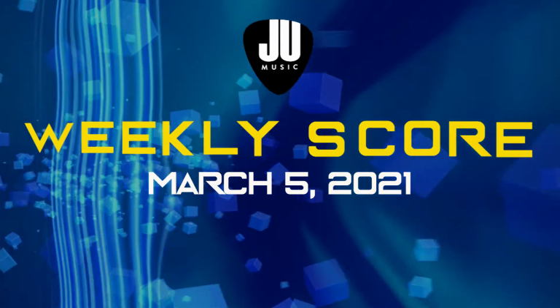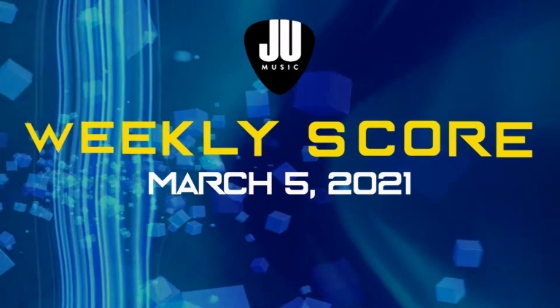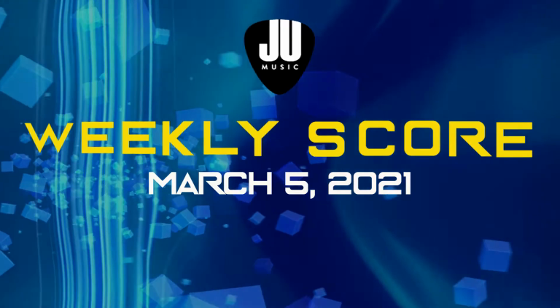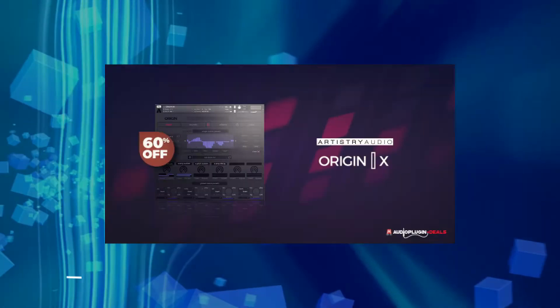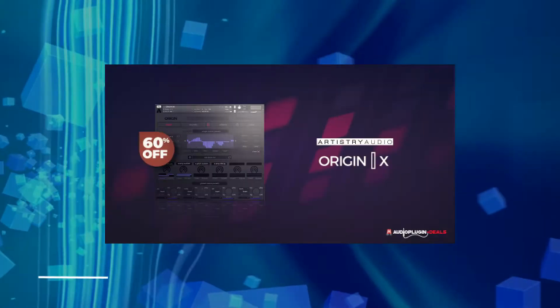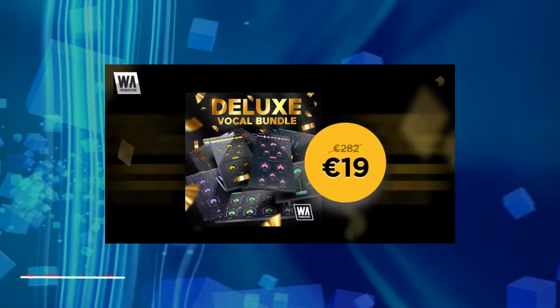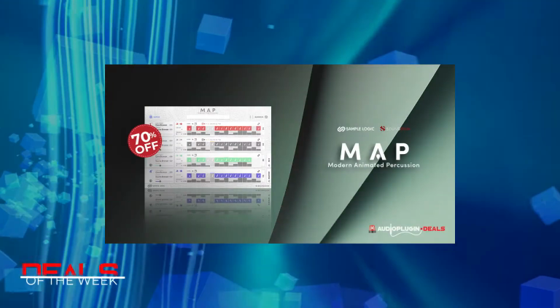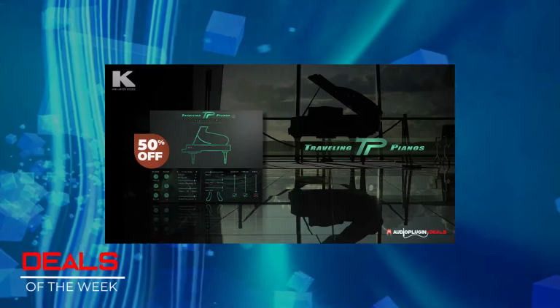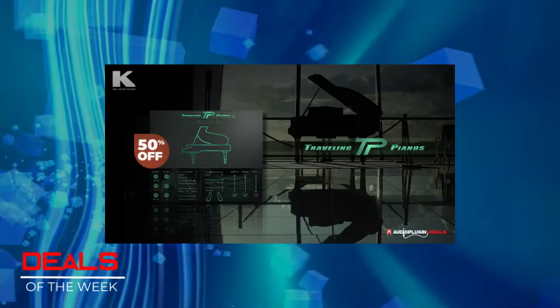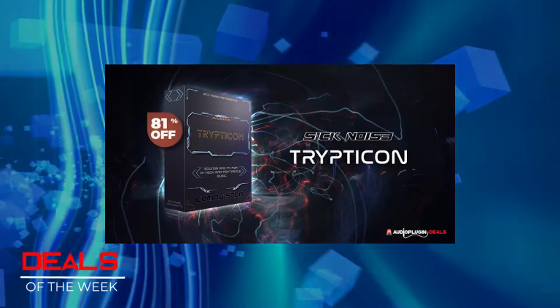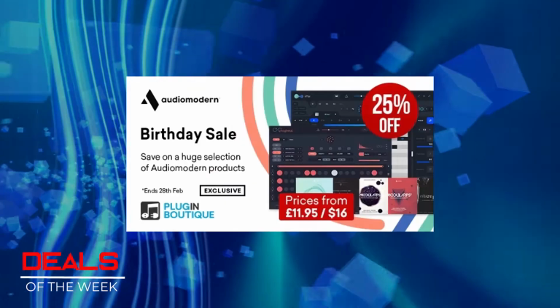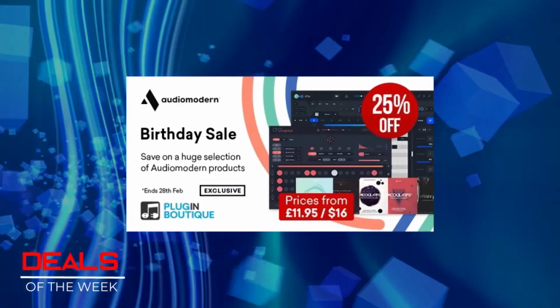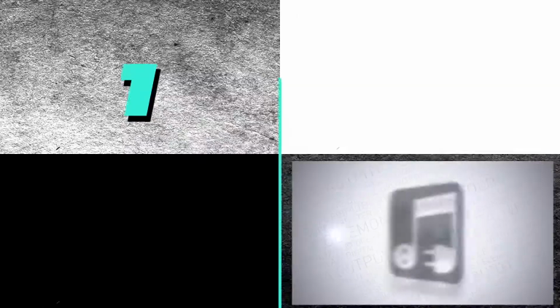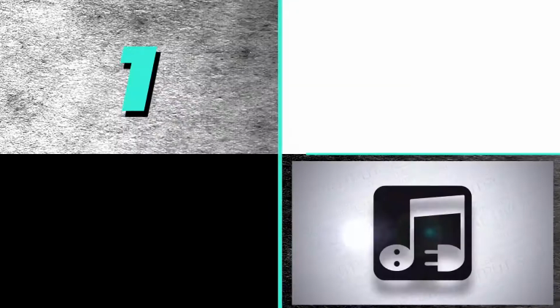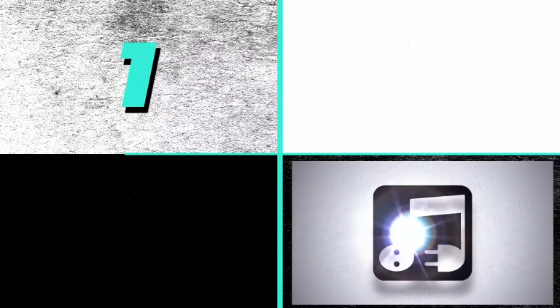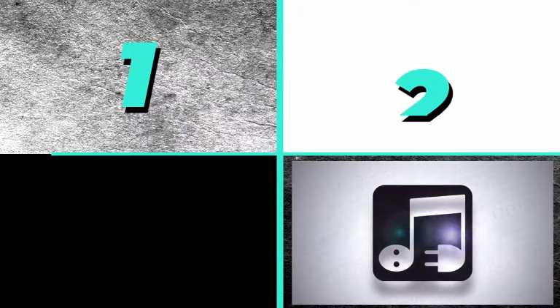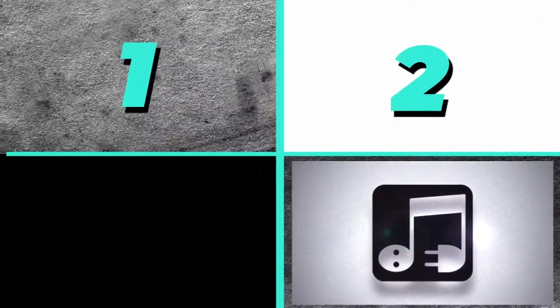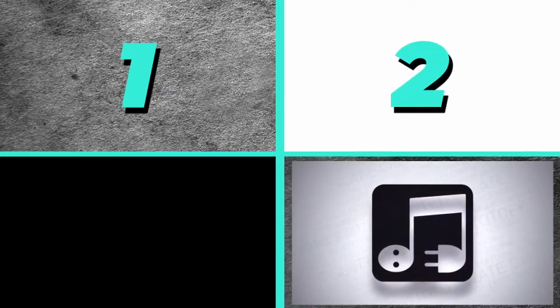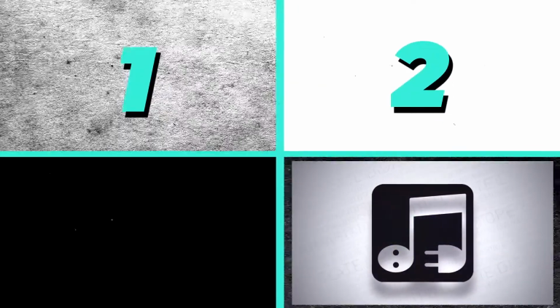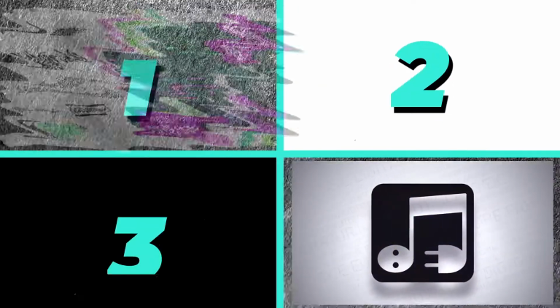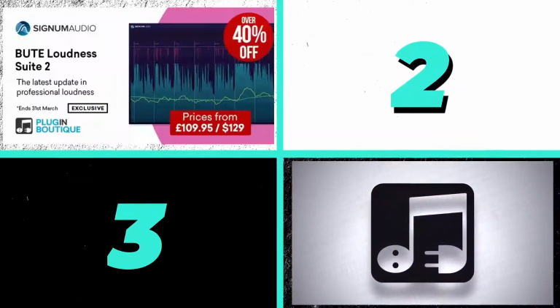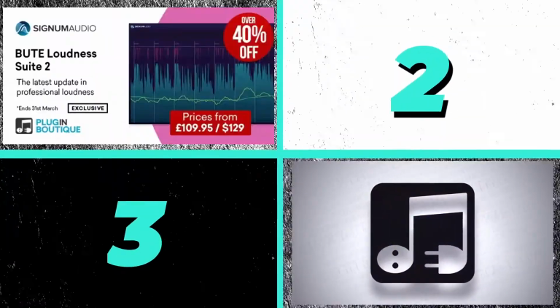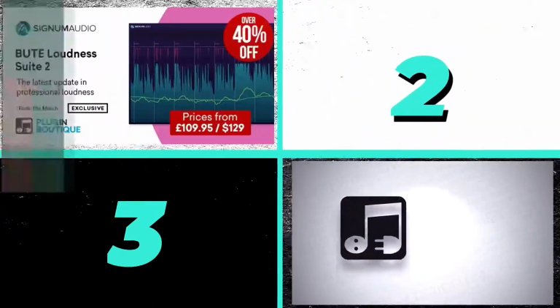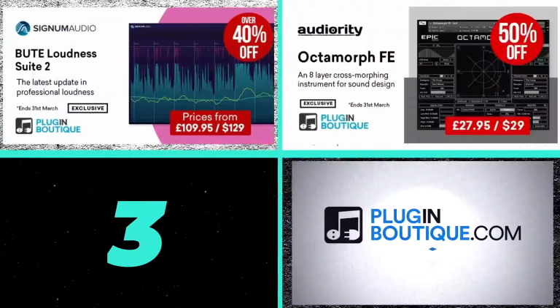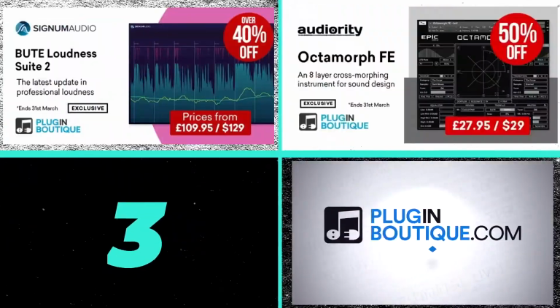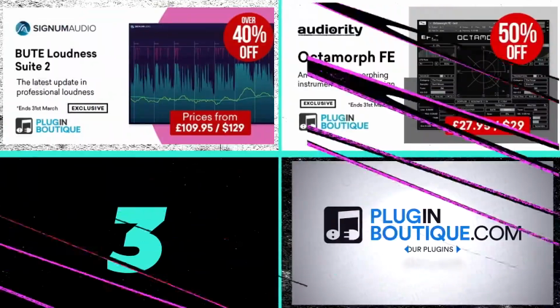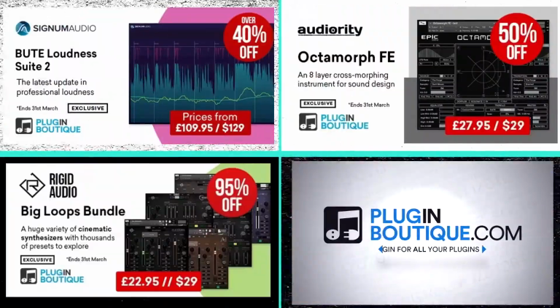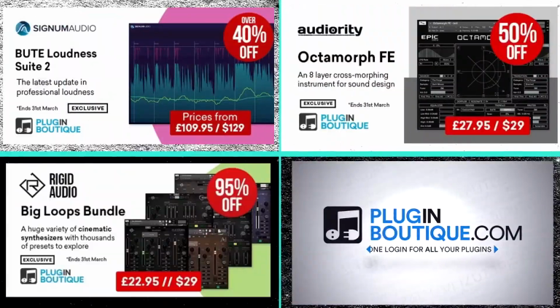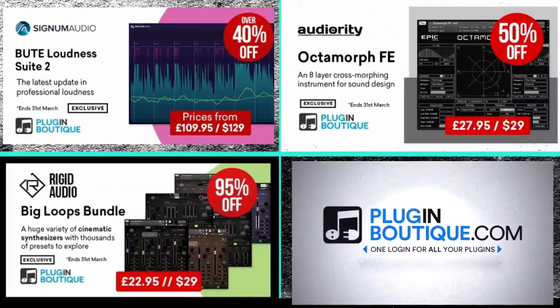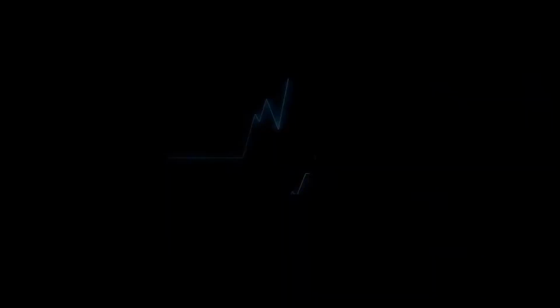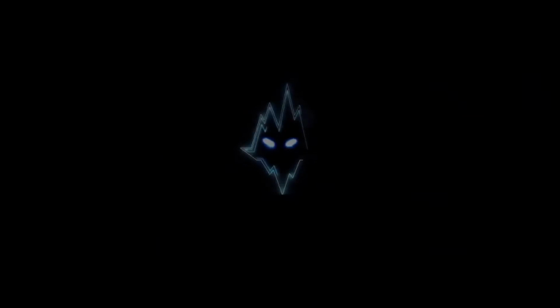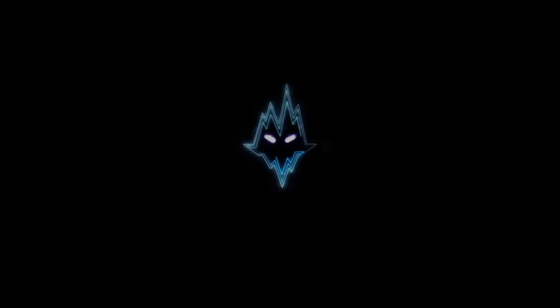Deals of the Week, my top 3 picks for Plugin Boutique — all that and more this week.